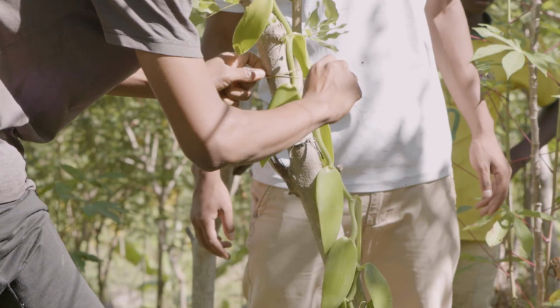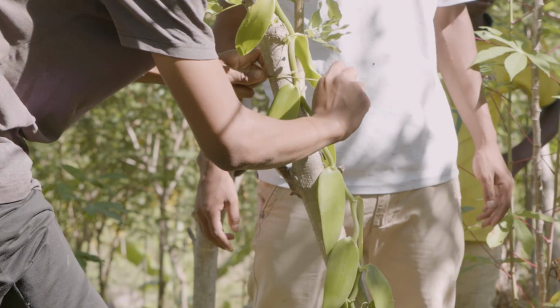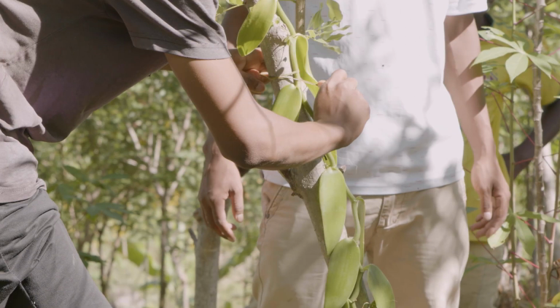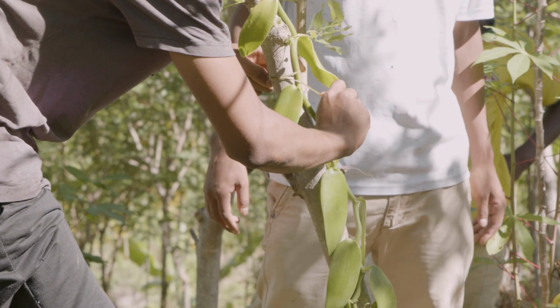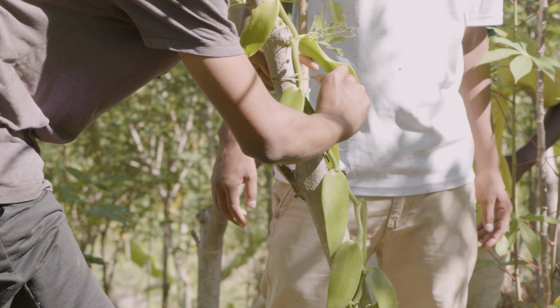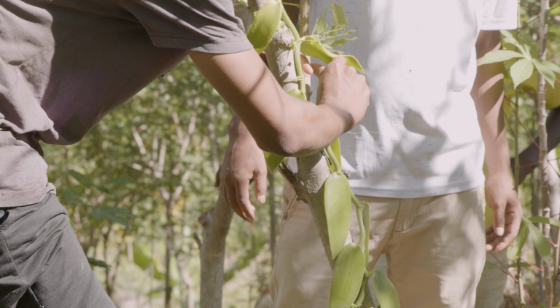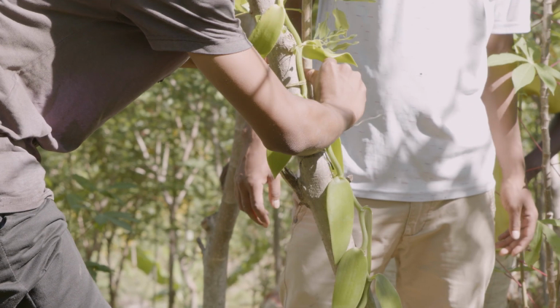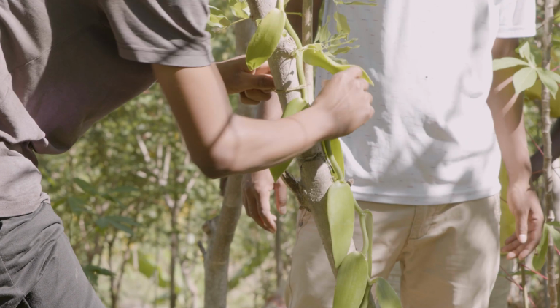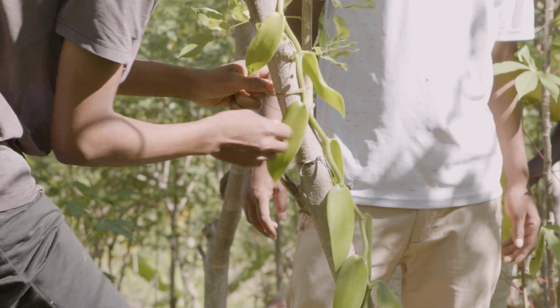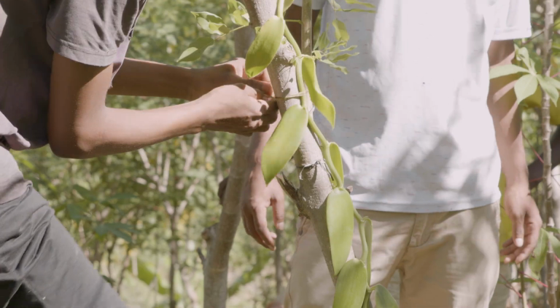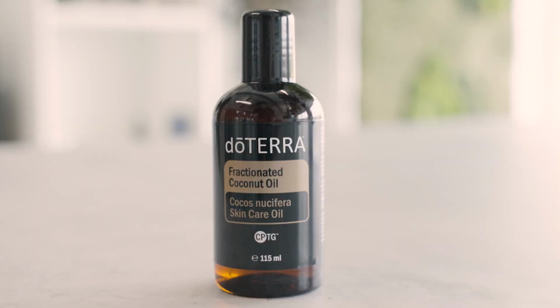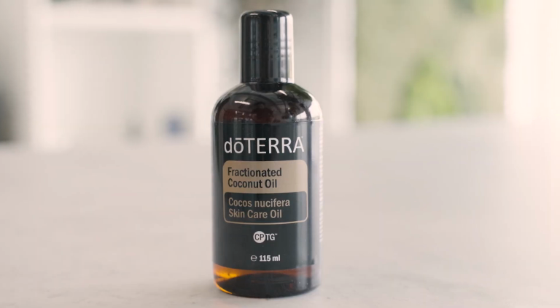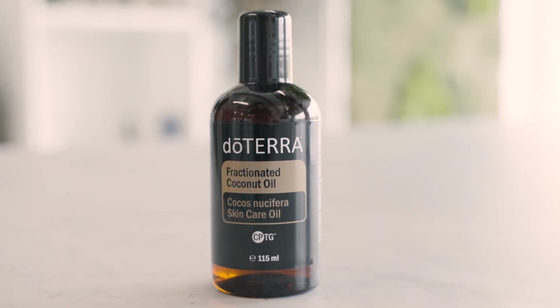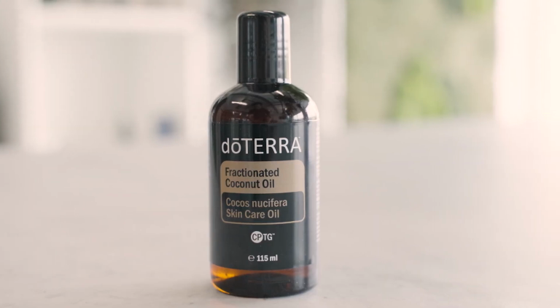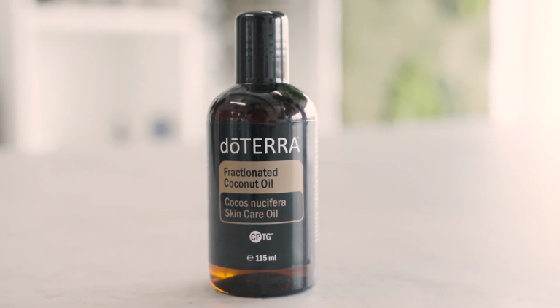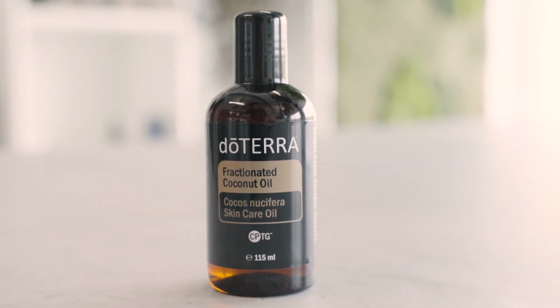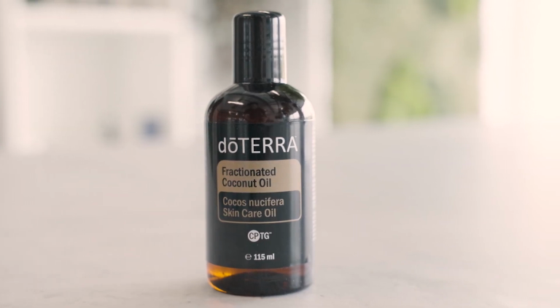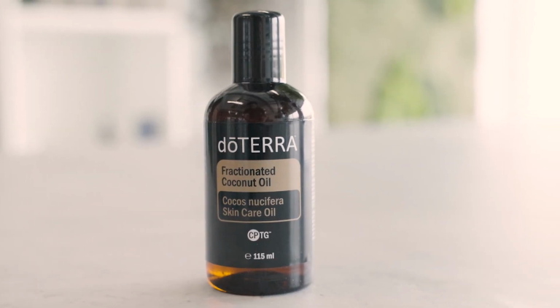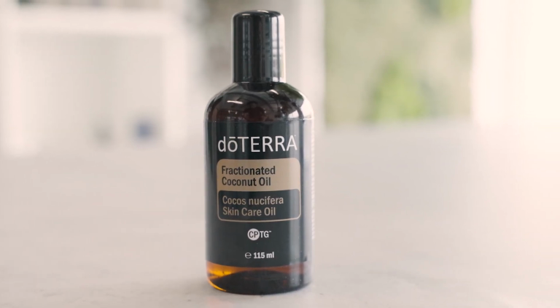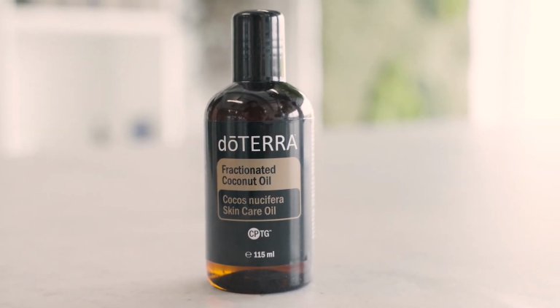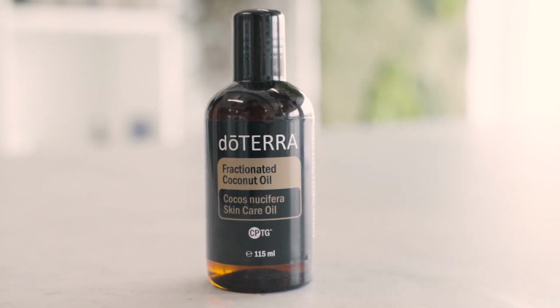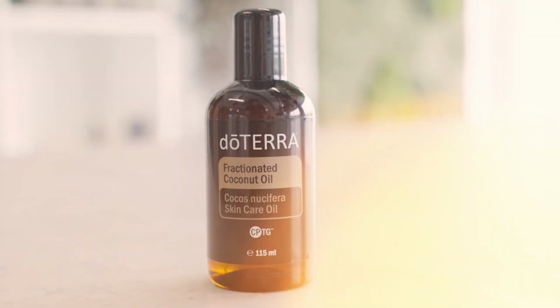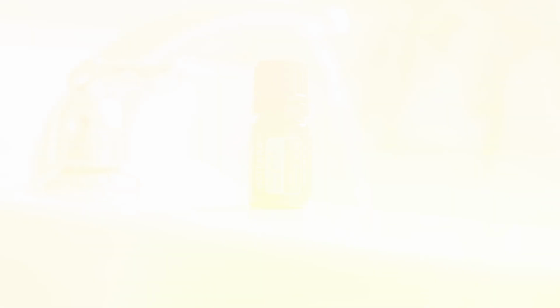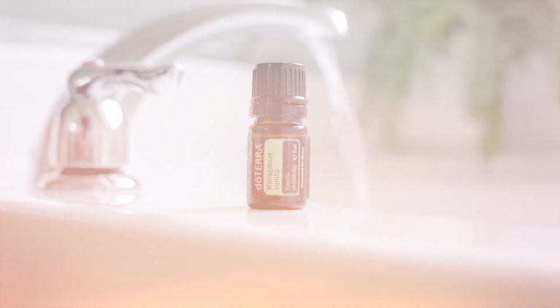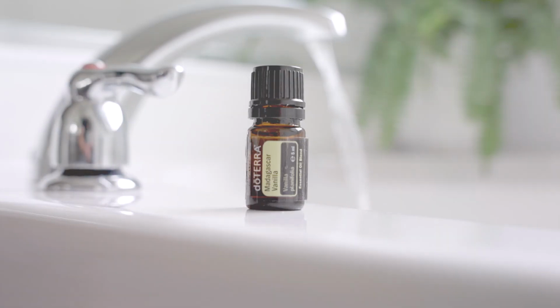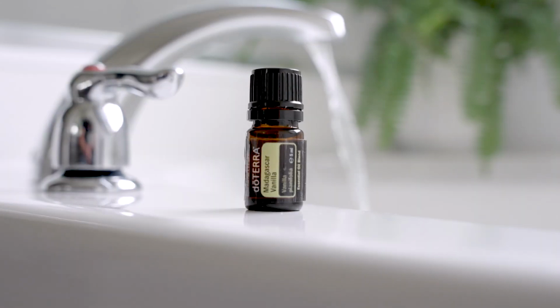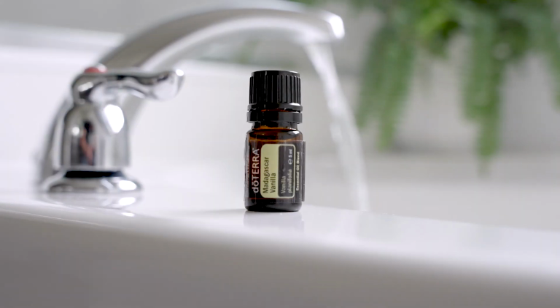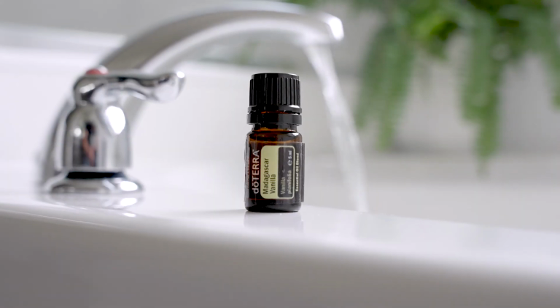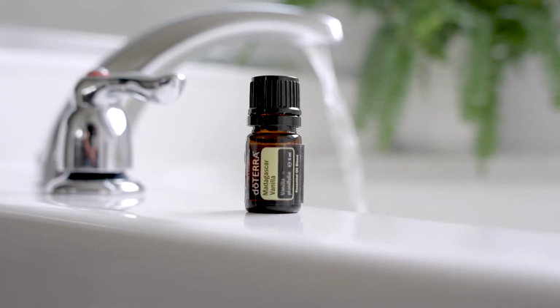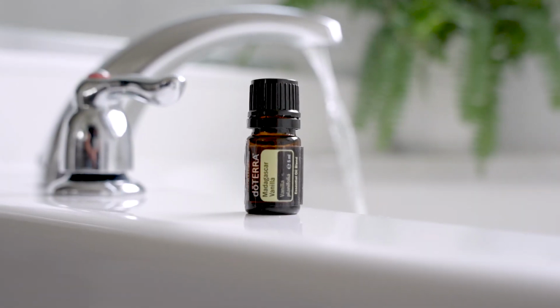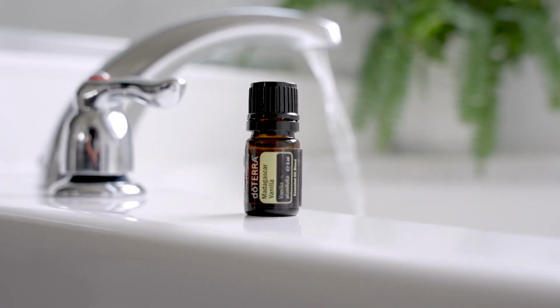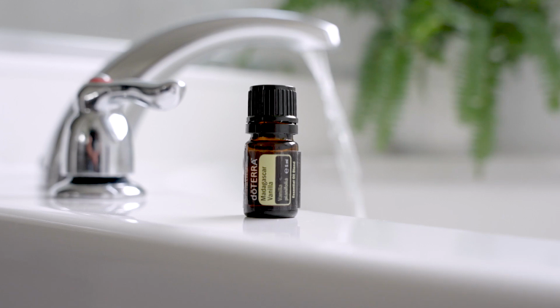We then combine this absolute with fractionated coconut oil, and the end result is our doTERRA Madagascar Vanilla.